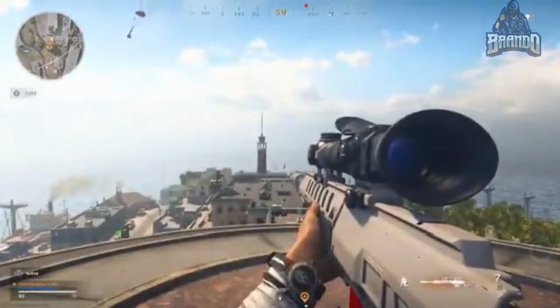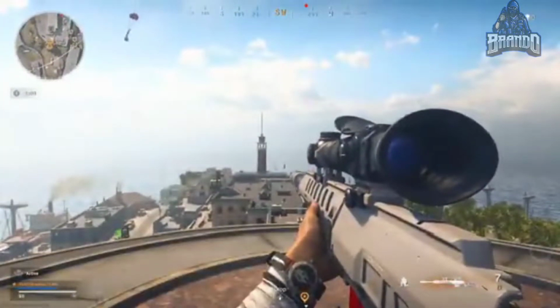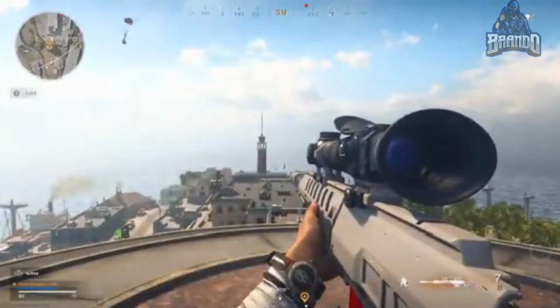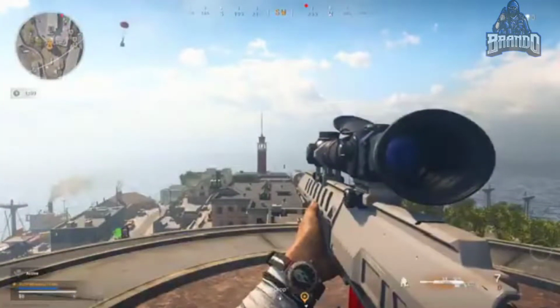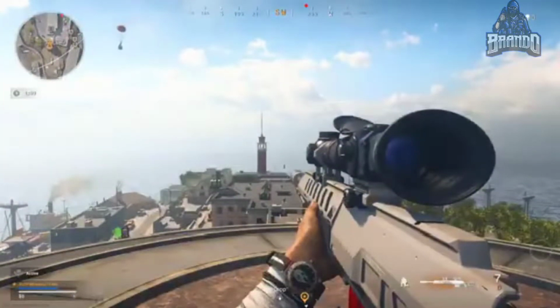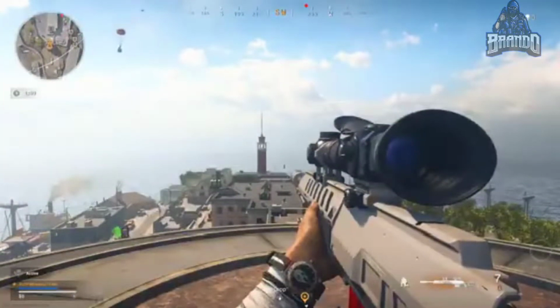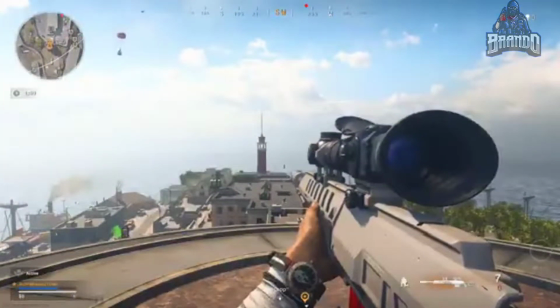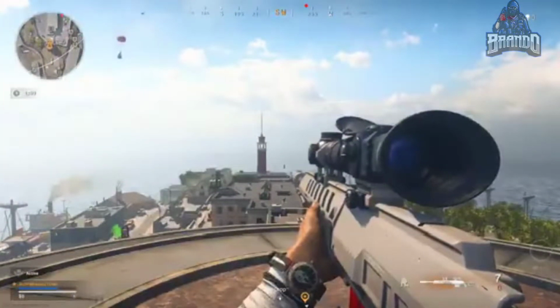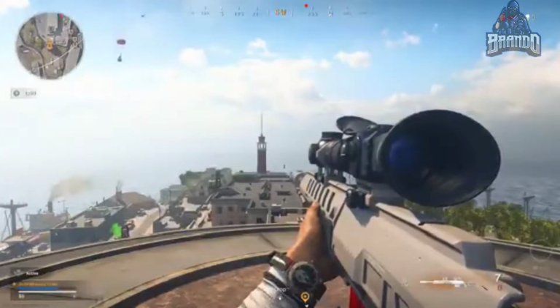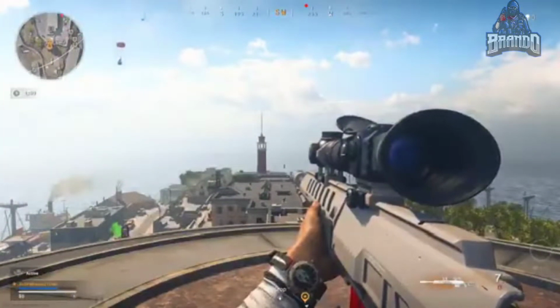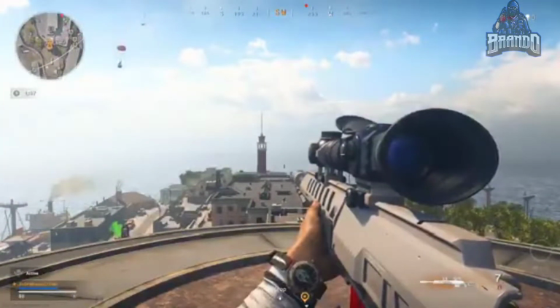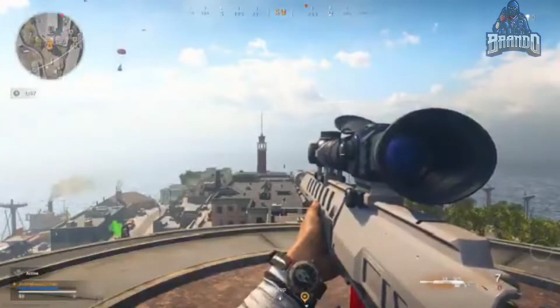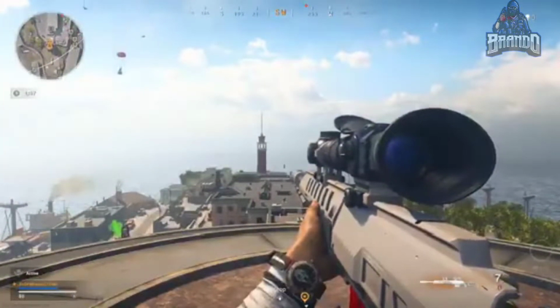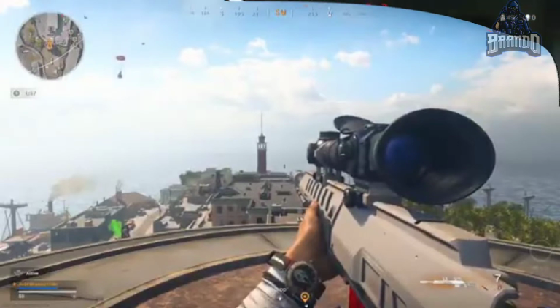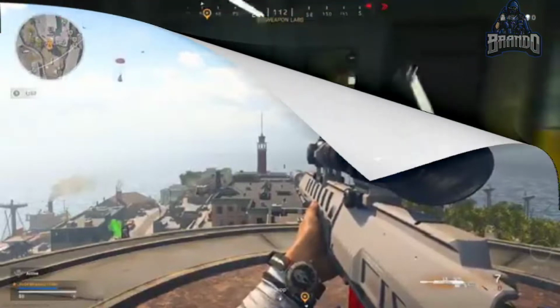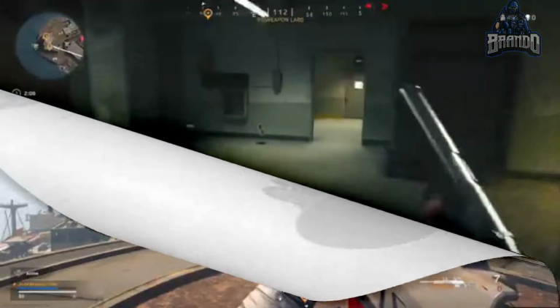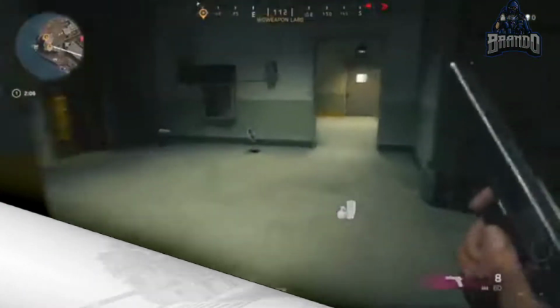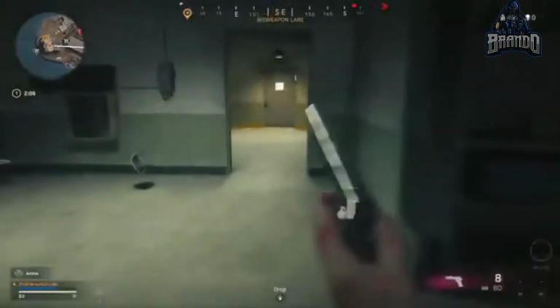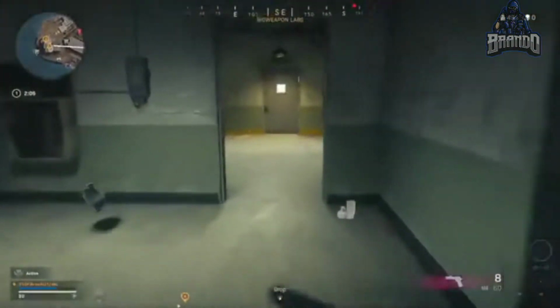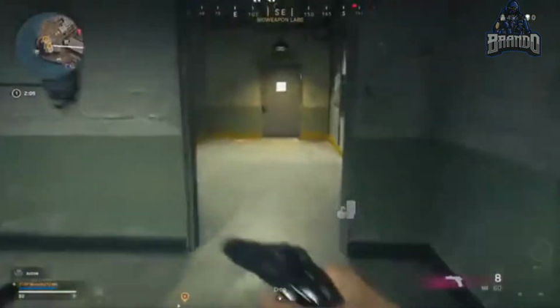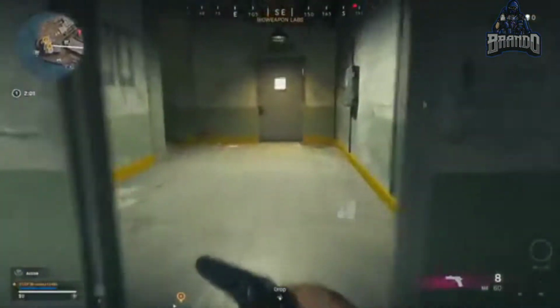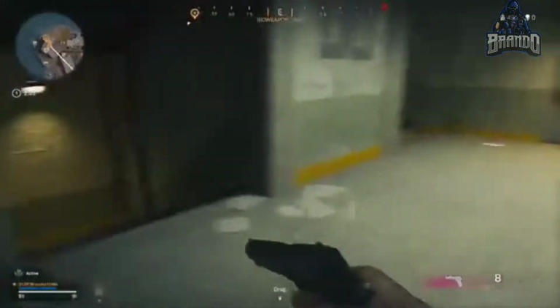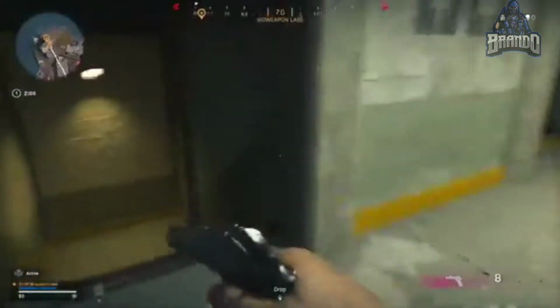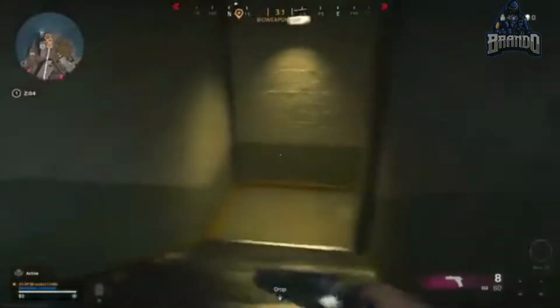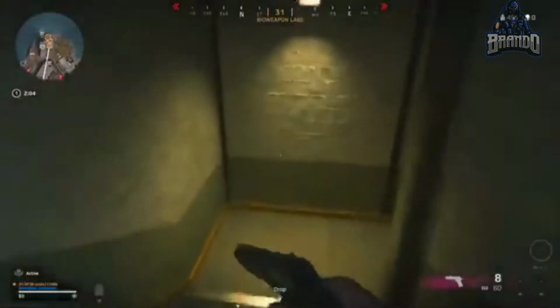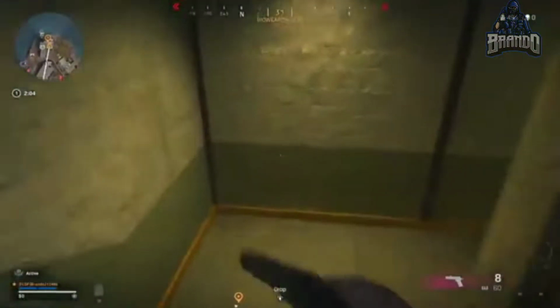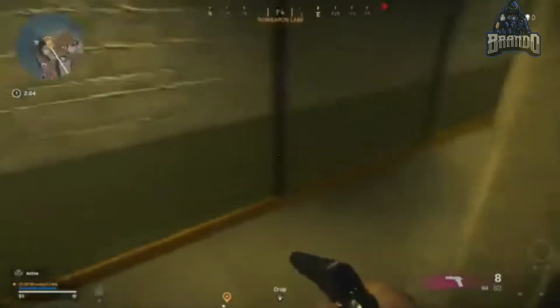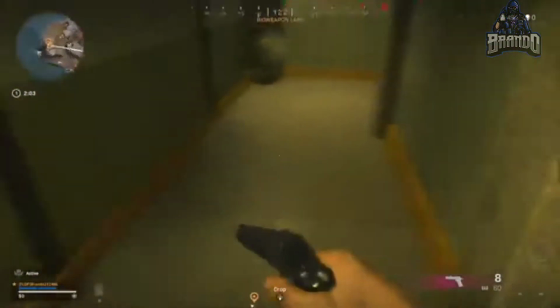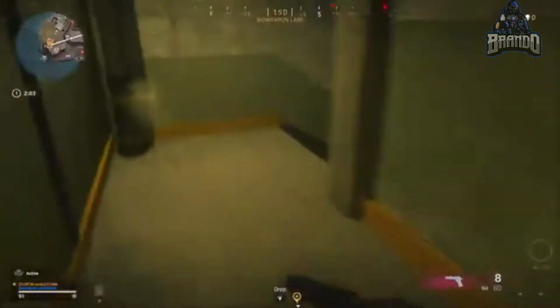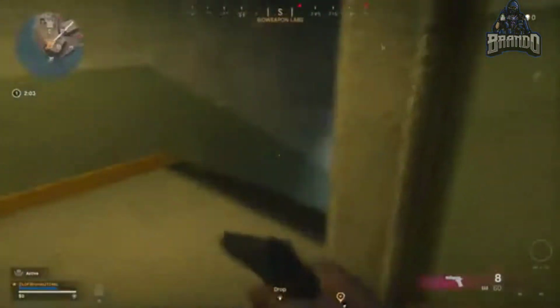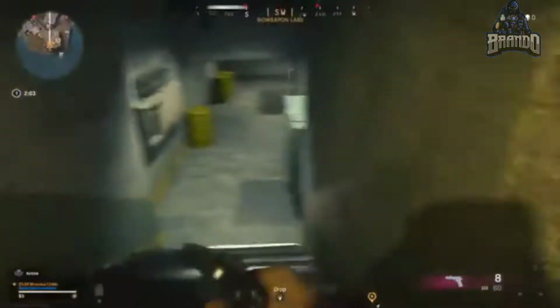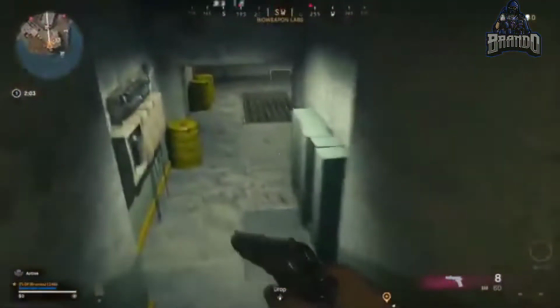The next location will be up on this water tower, where you'll be able to get the HDR Feral Sniper blueprint.